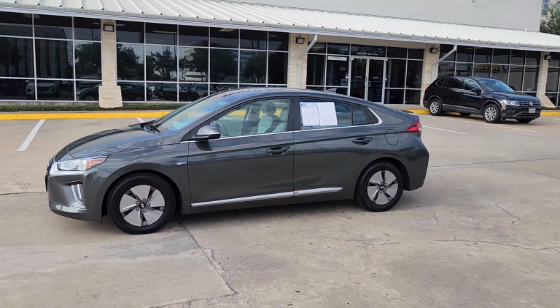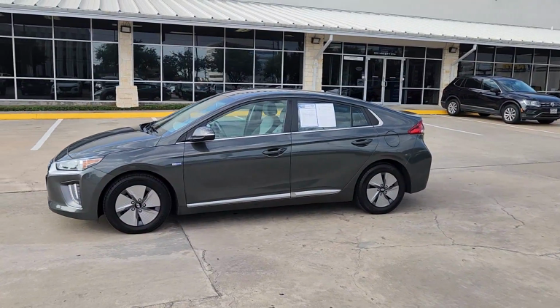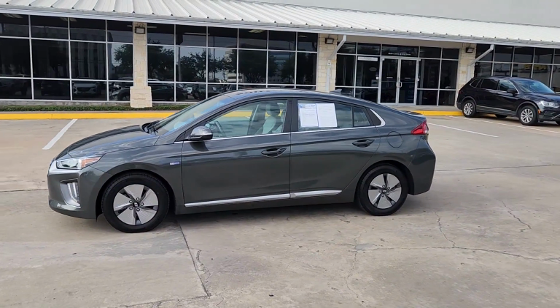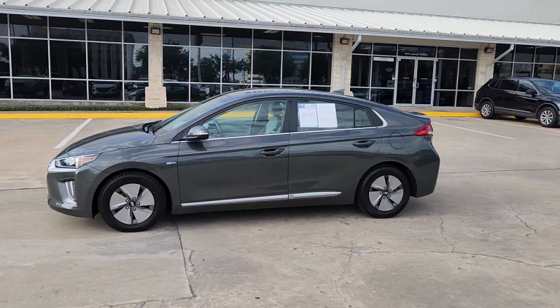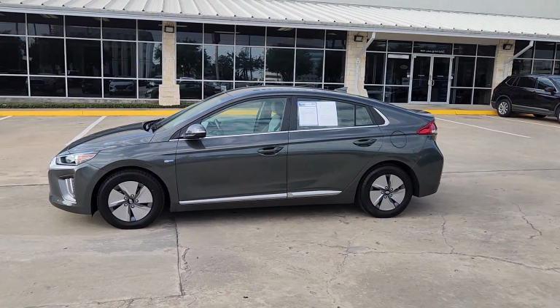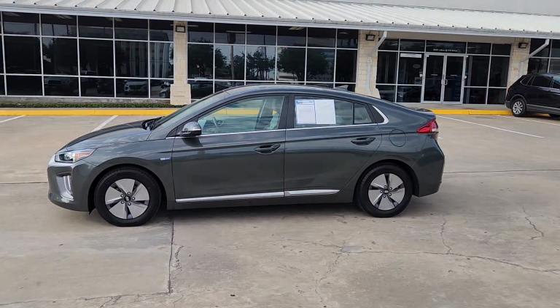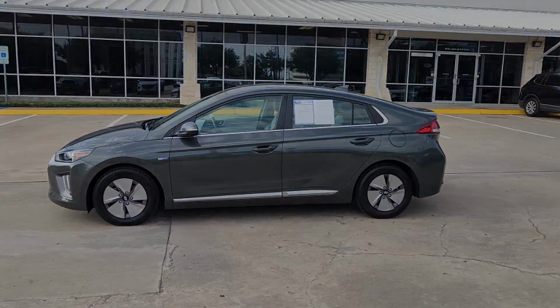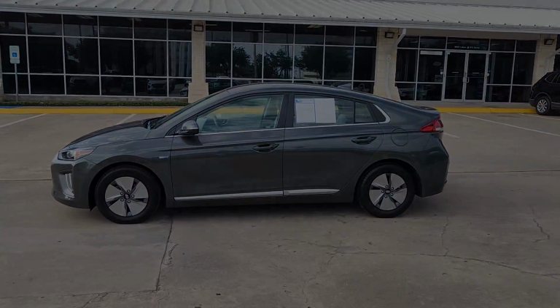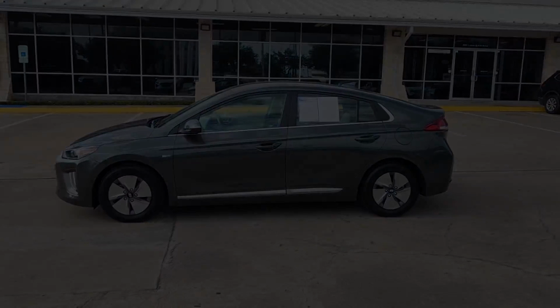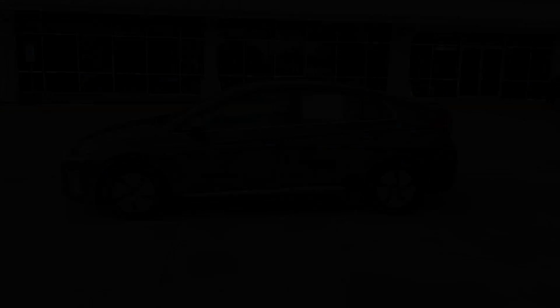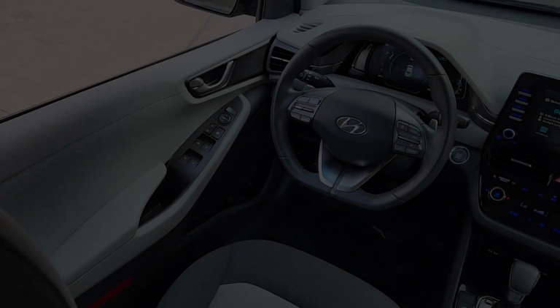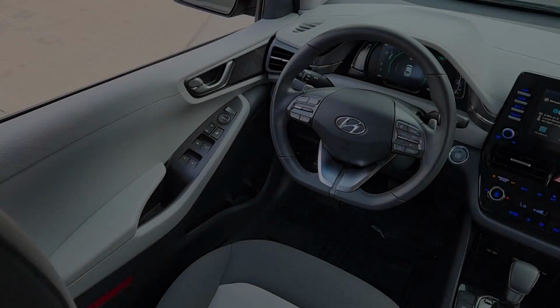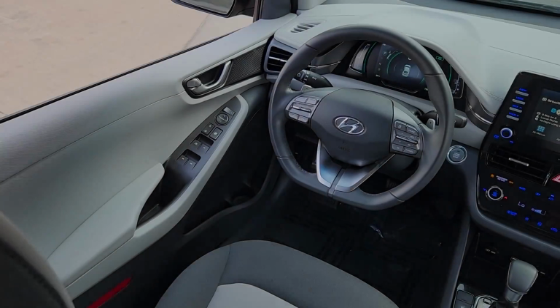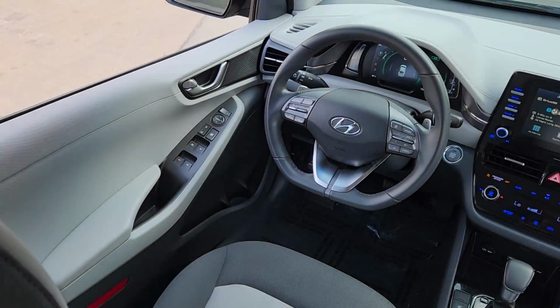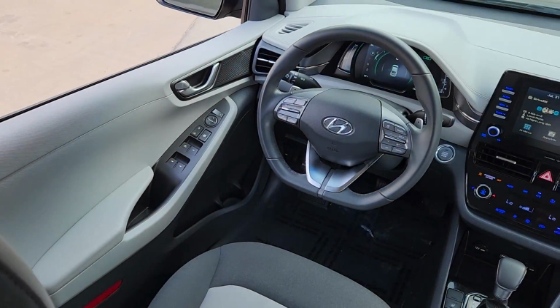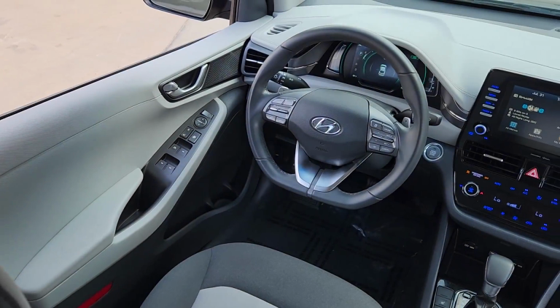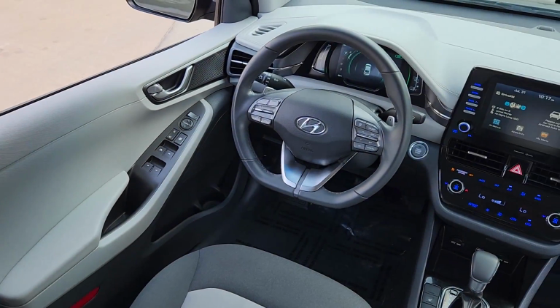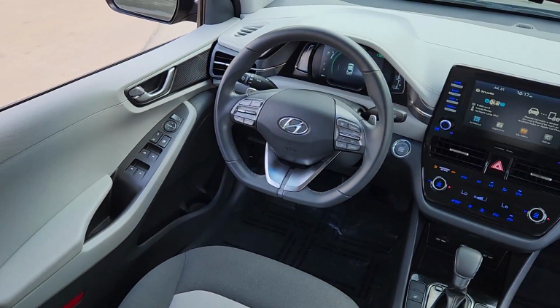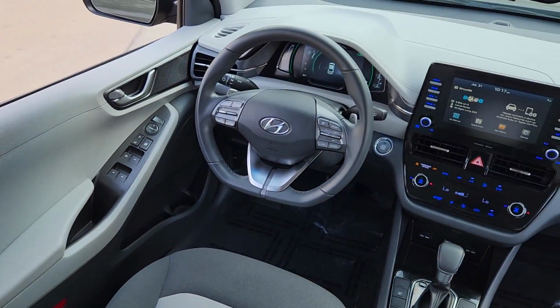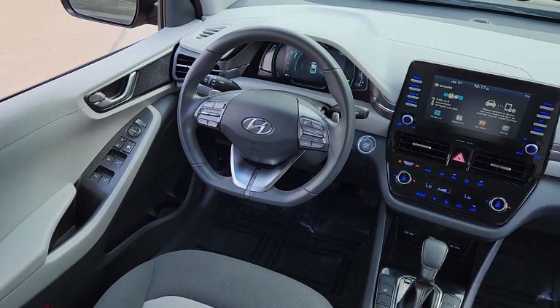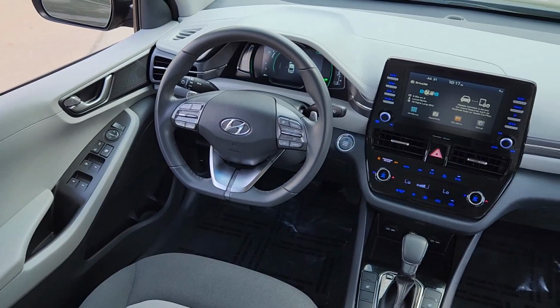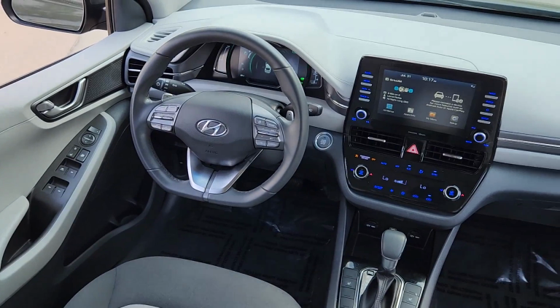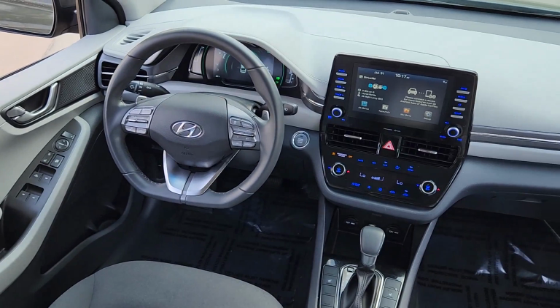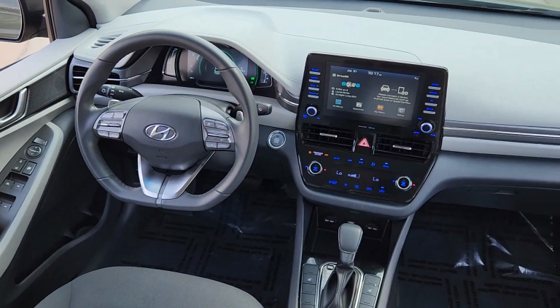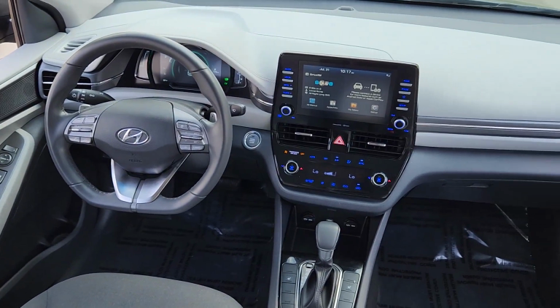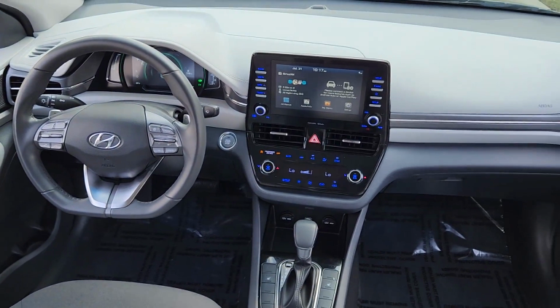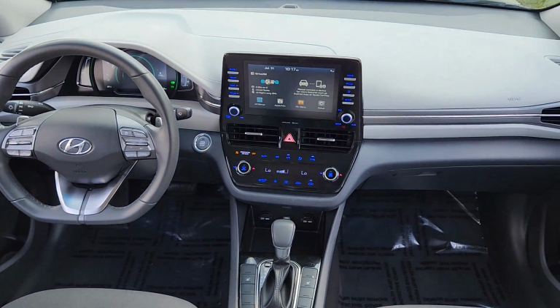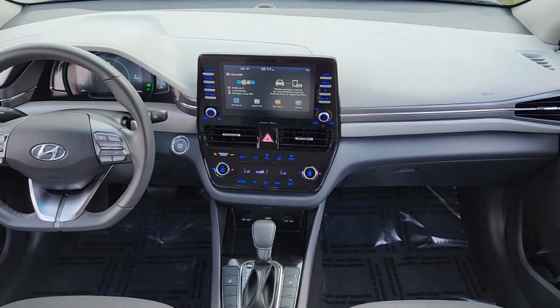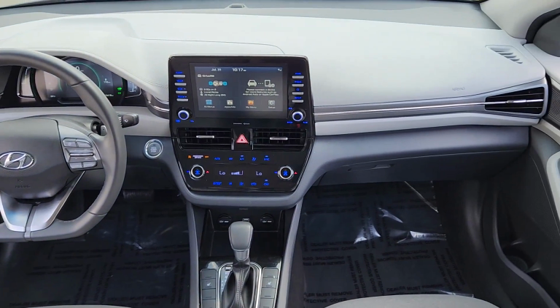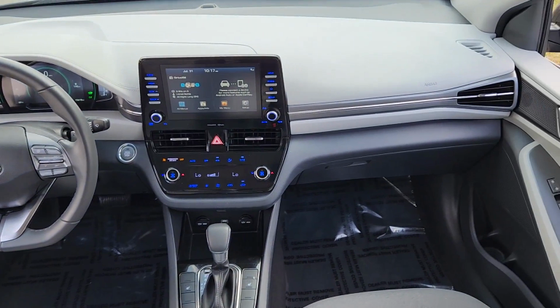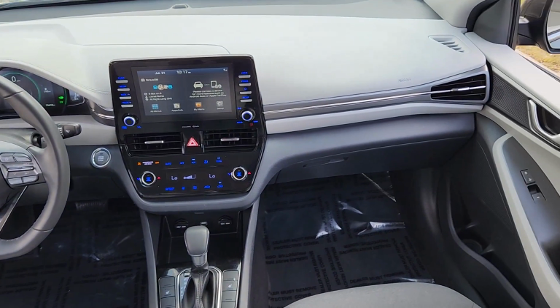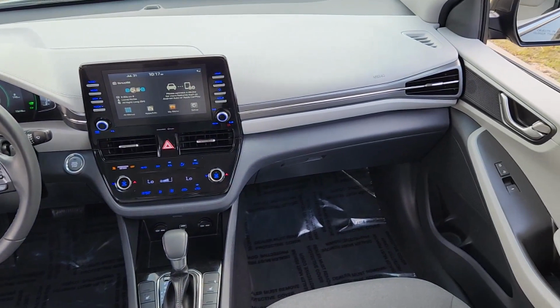Additional options include heated mirrors, heated front seats, blind spot monitor, aluminum wheels, alarm, and dual-zone AC.